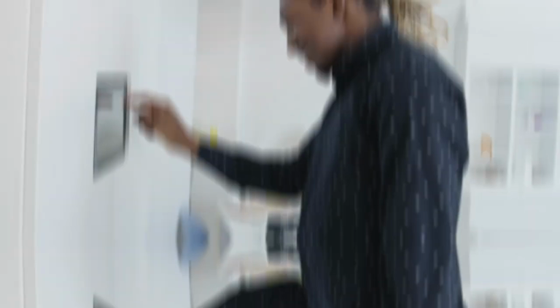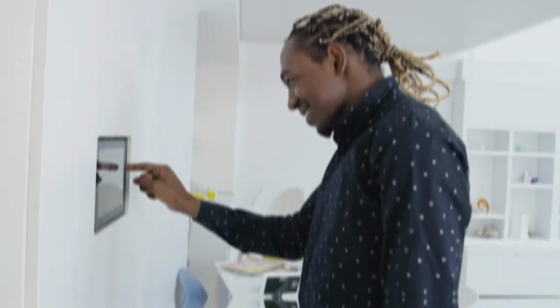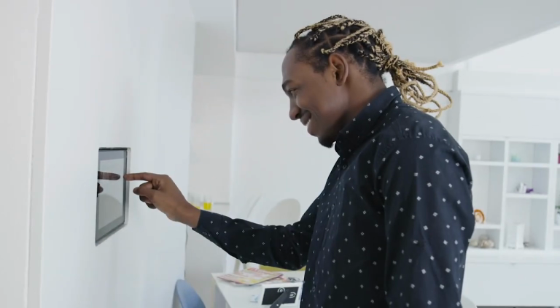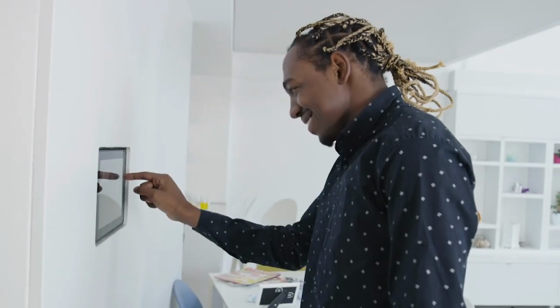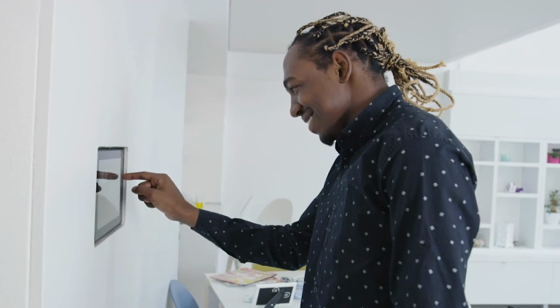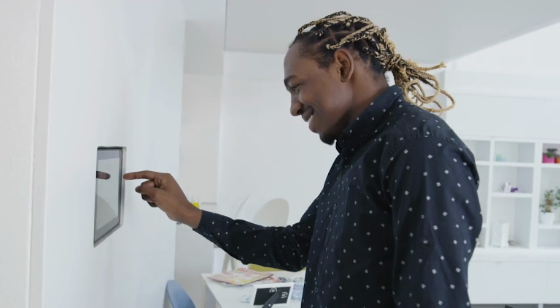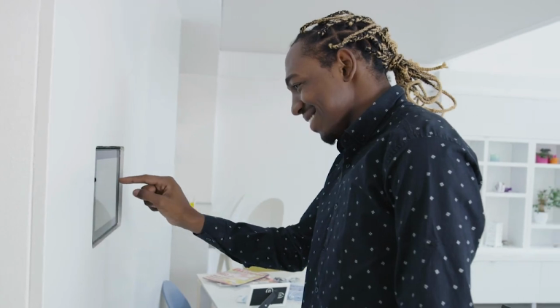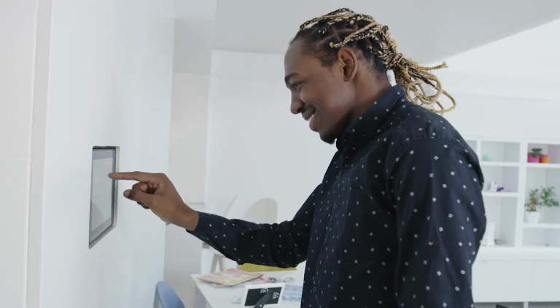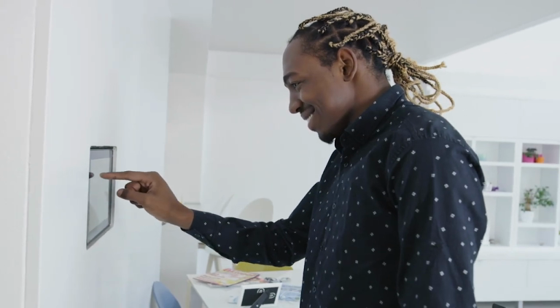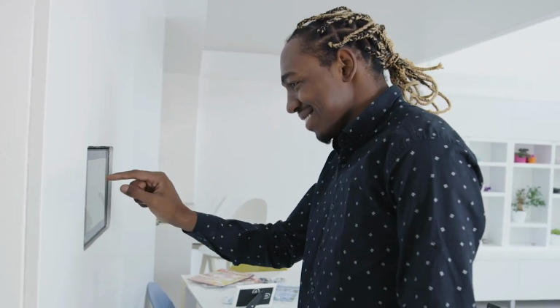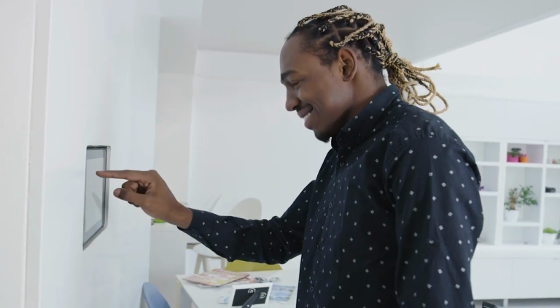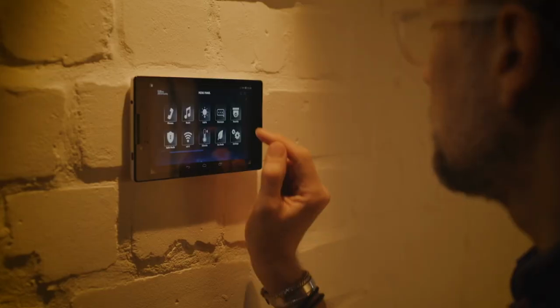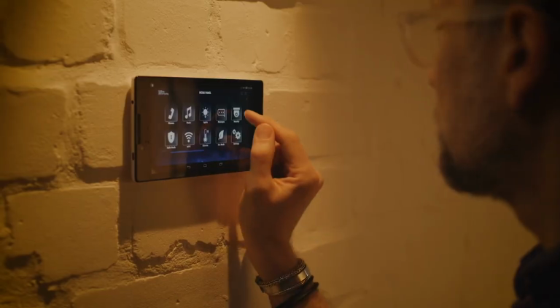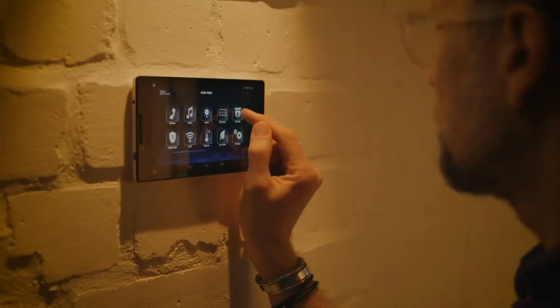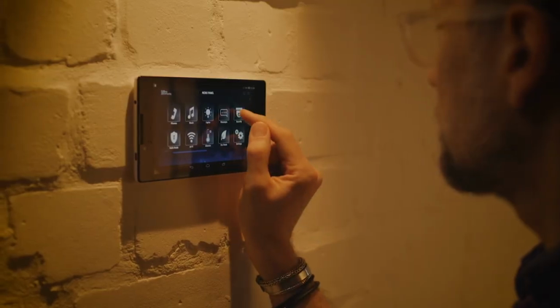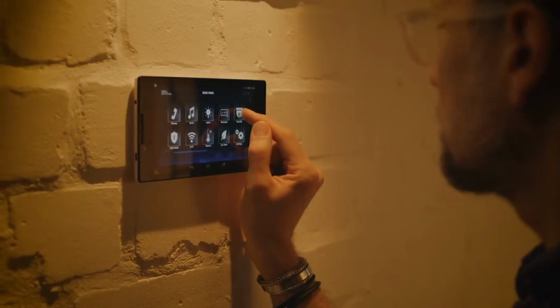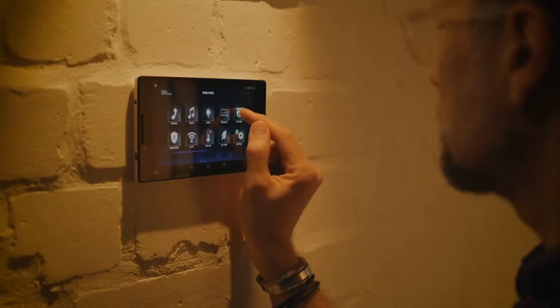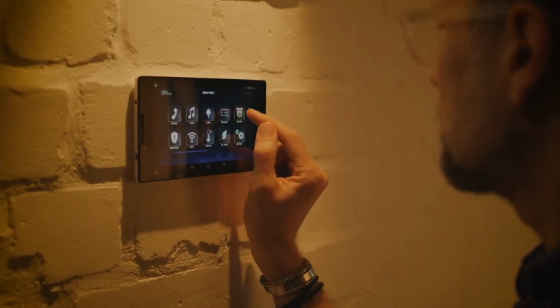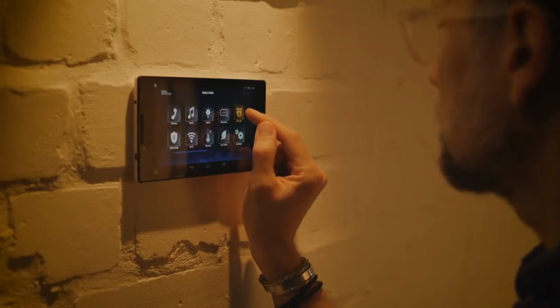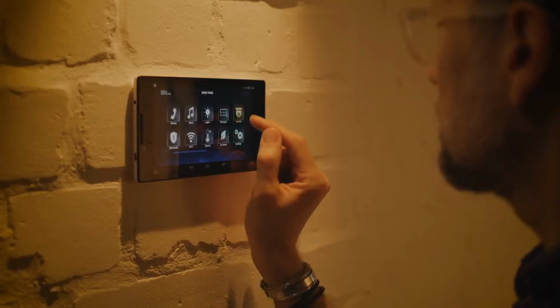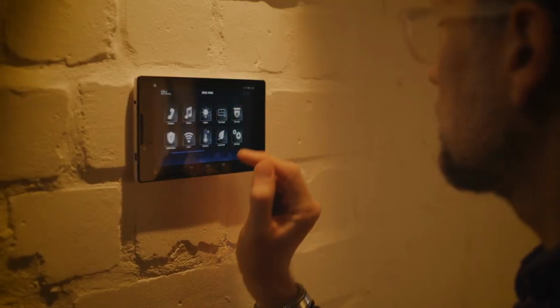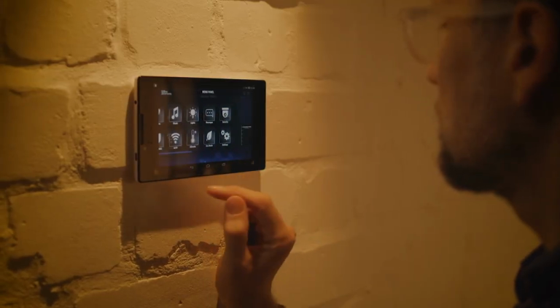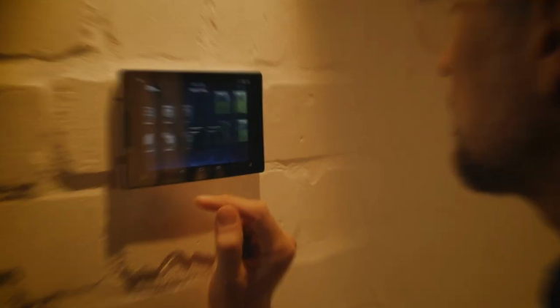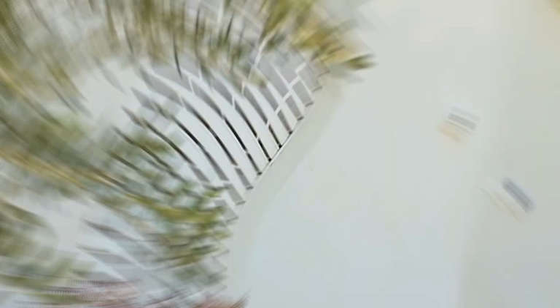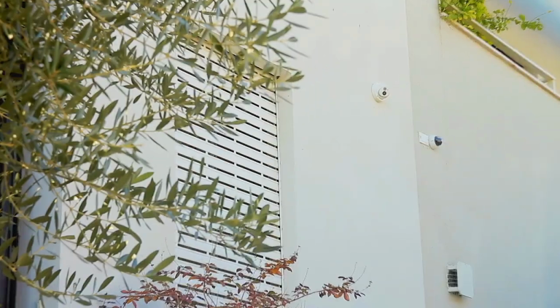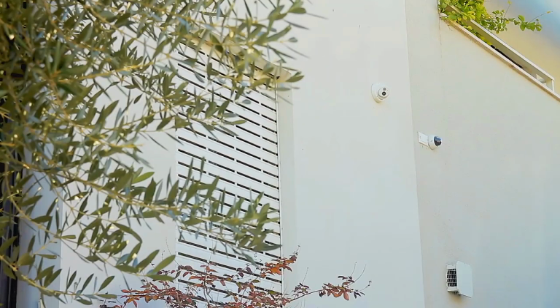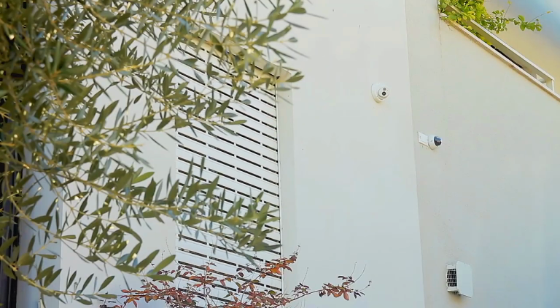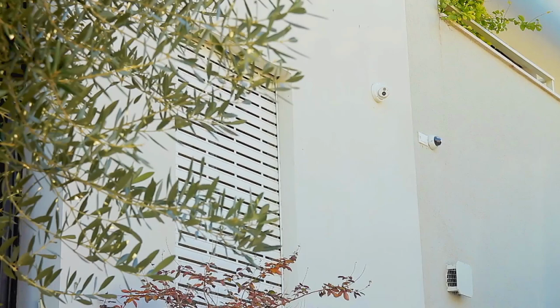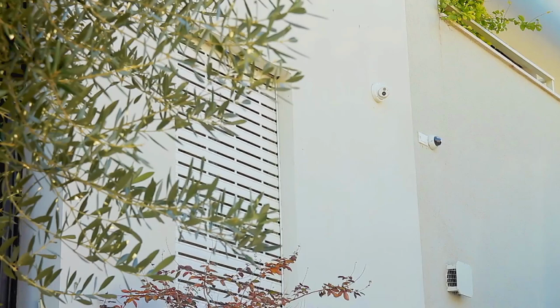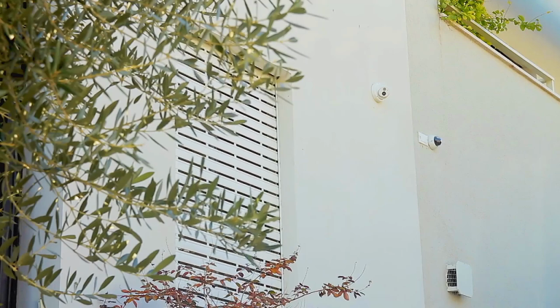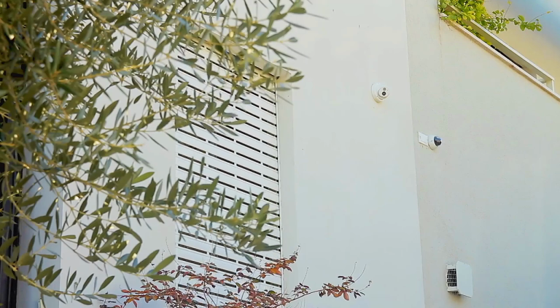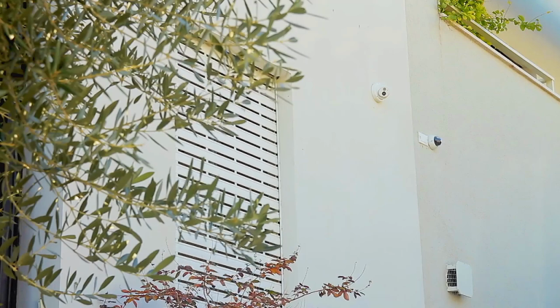Hello guys, and welcome back to our channel. Before going into the best cameras for your smart home, let's first consider the following.